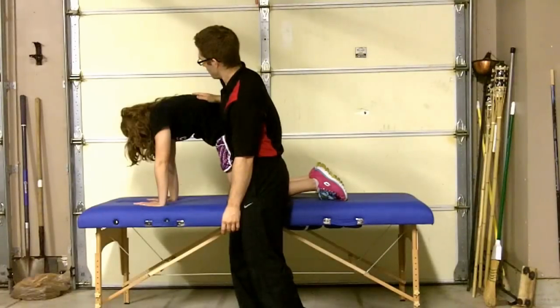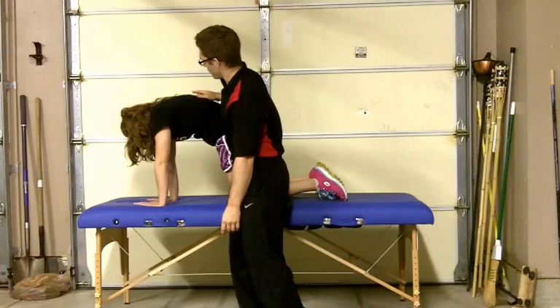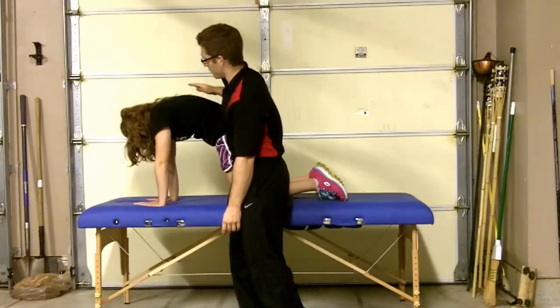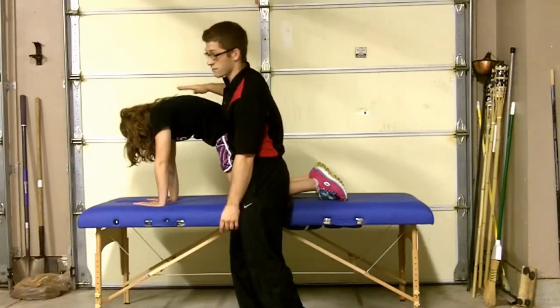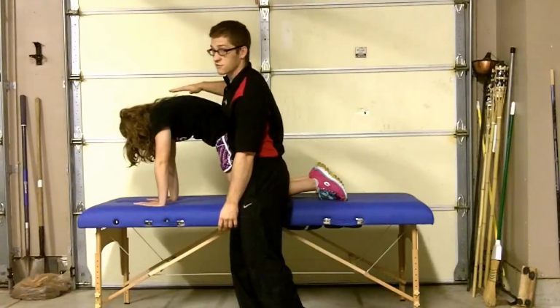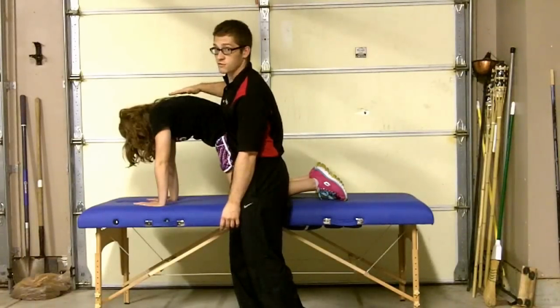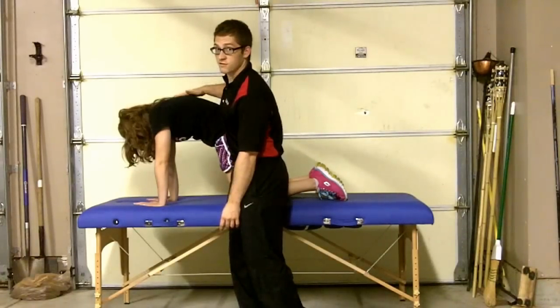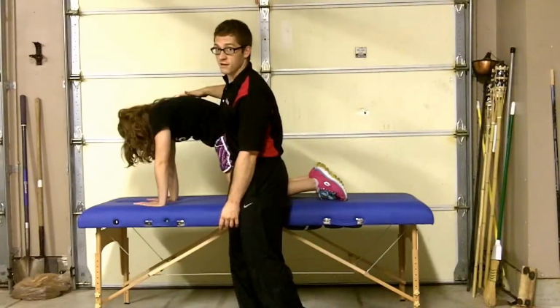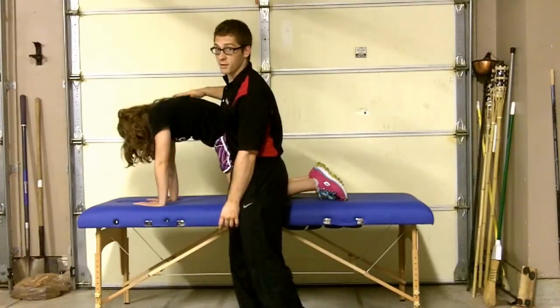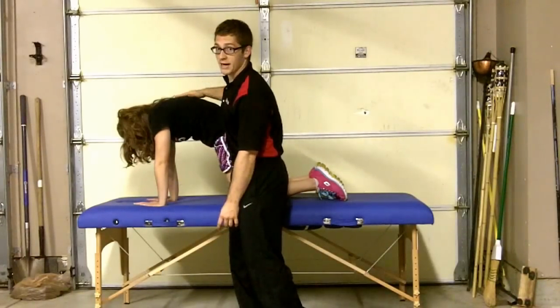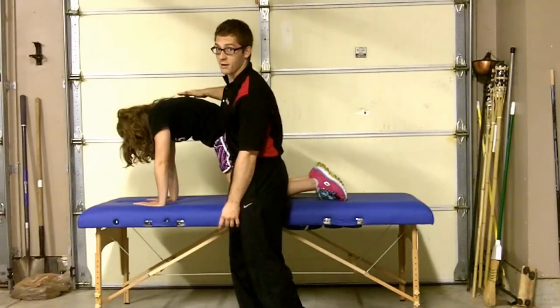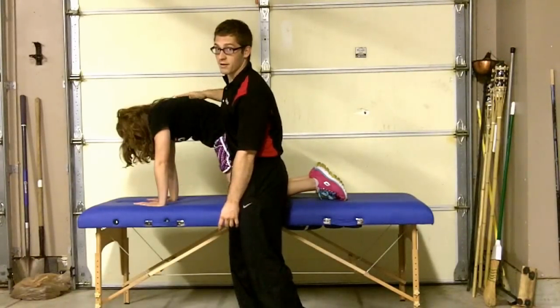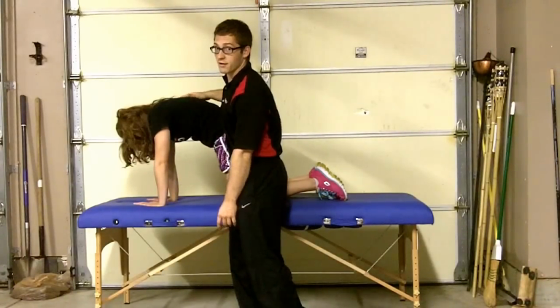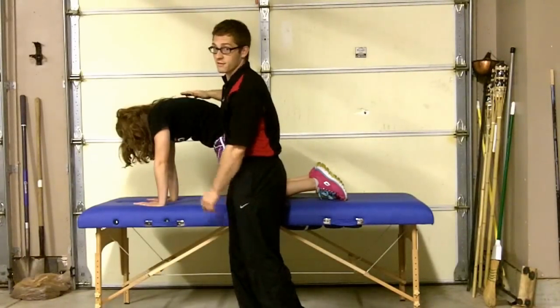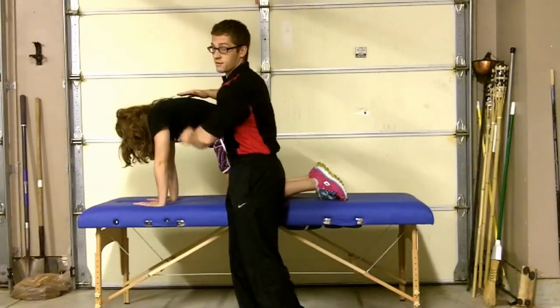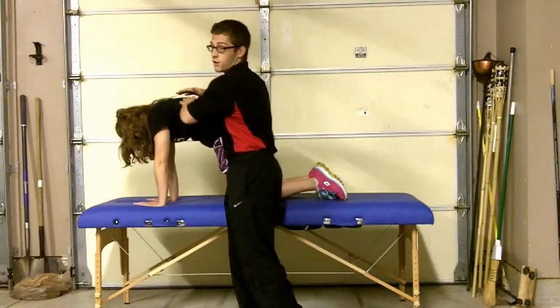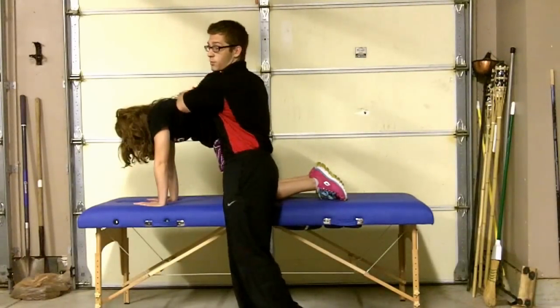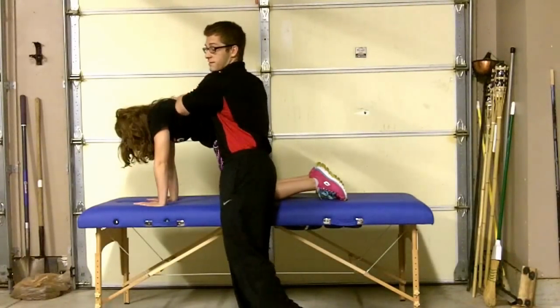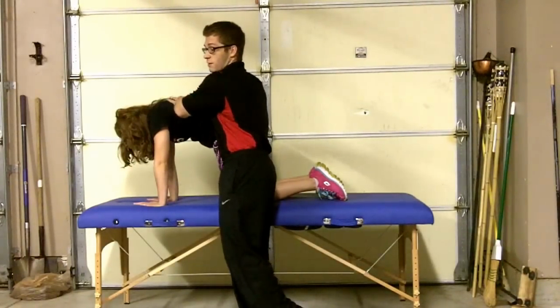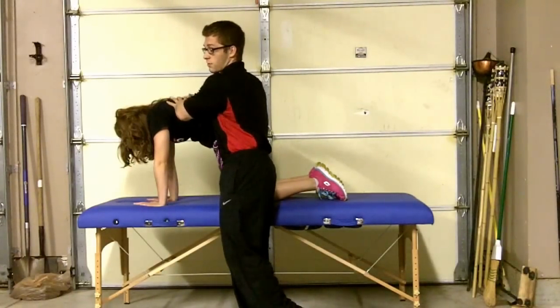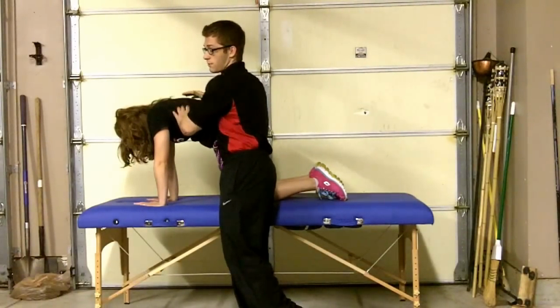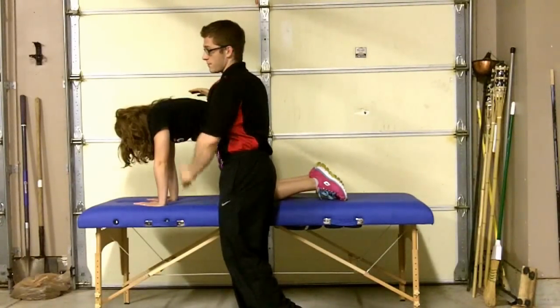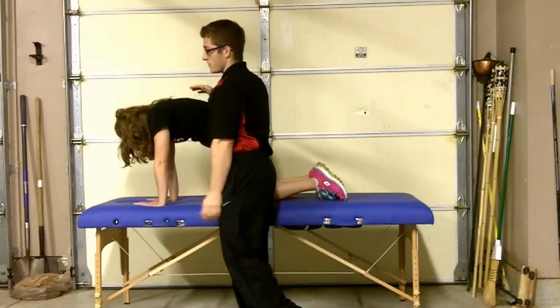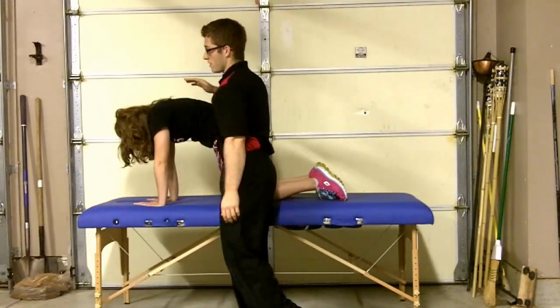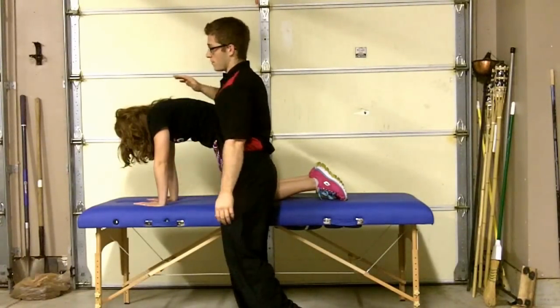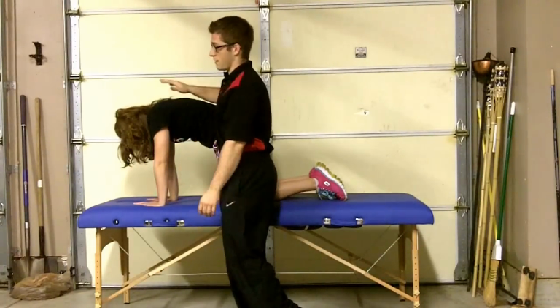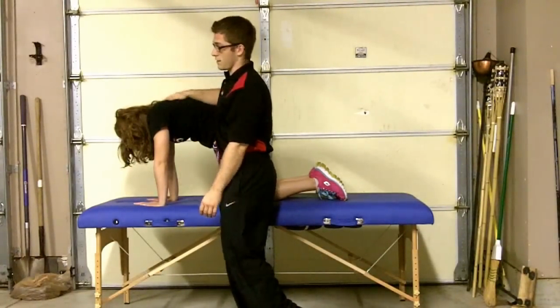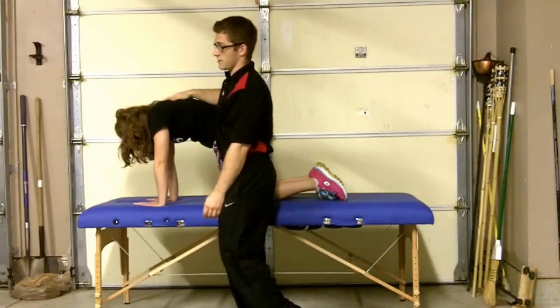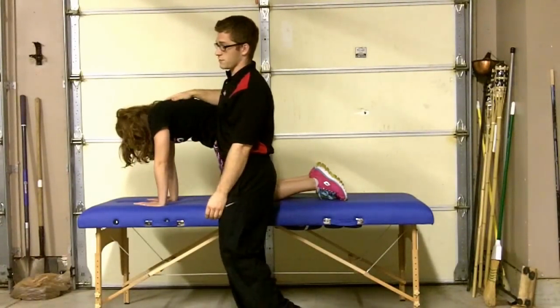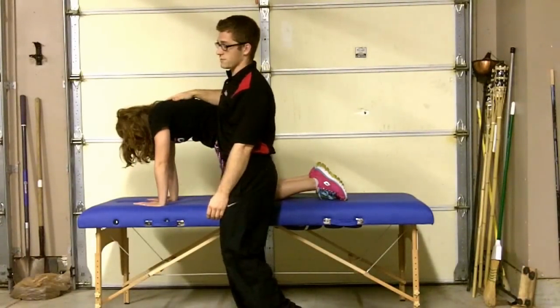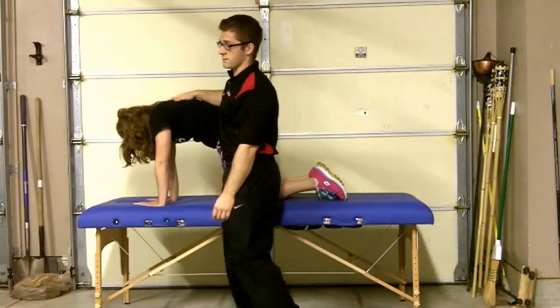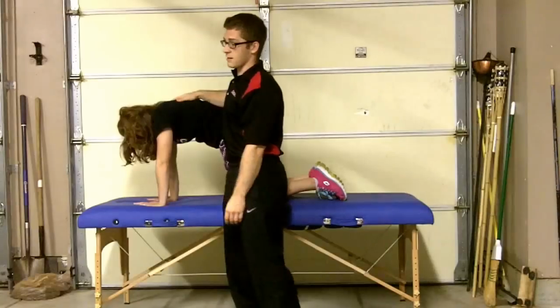You see, she's filling her back up here, and this is going to open this up a little bit. Maddie, relax for just a second.